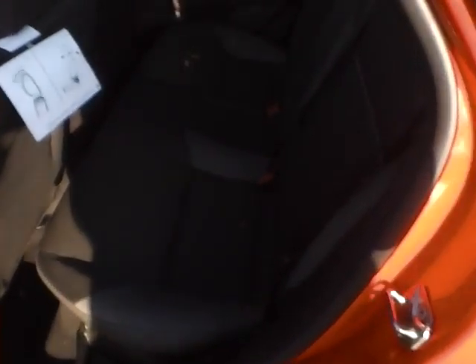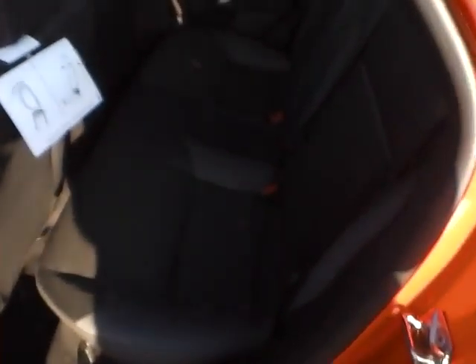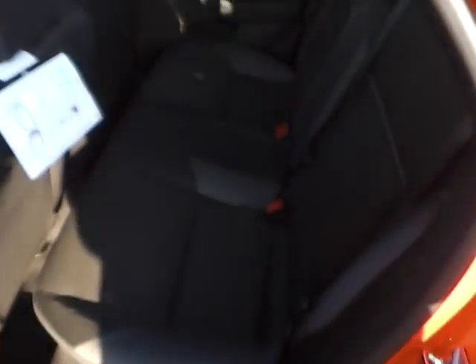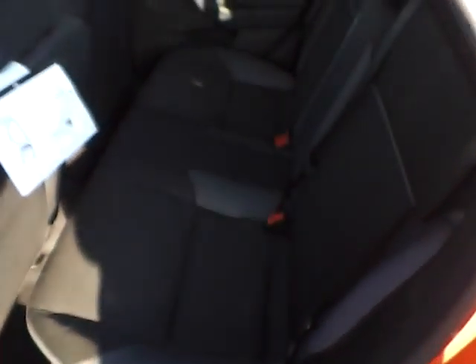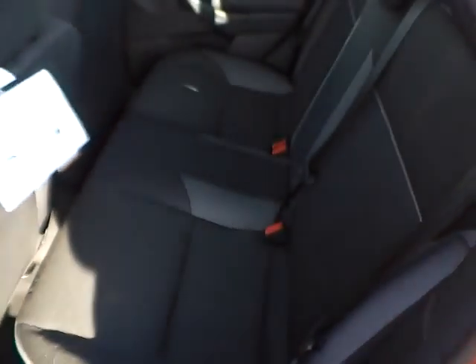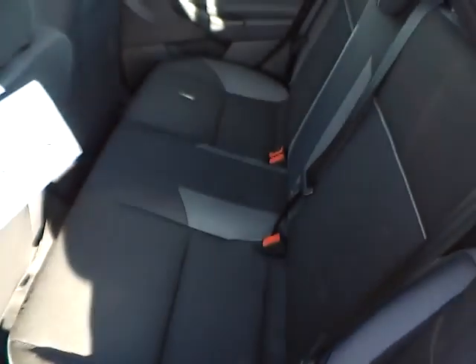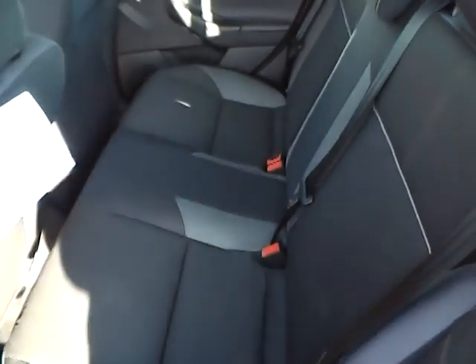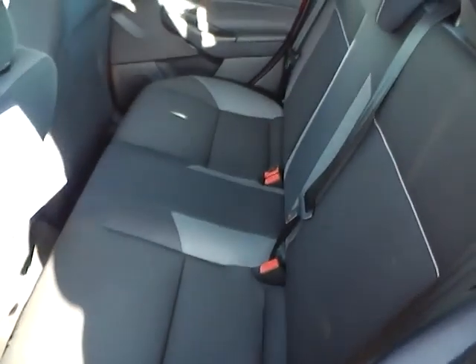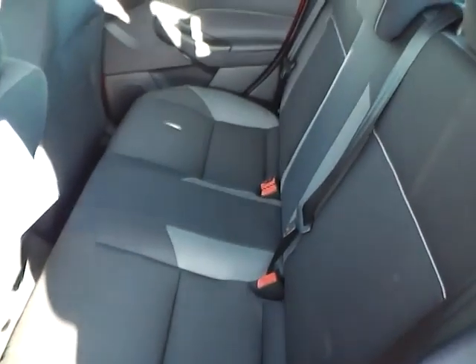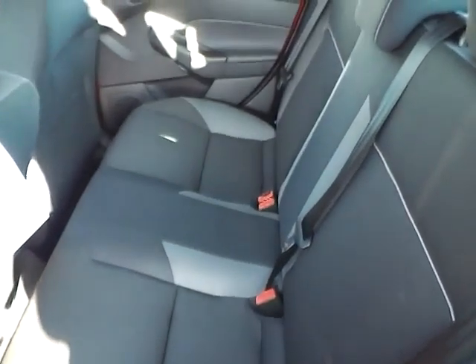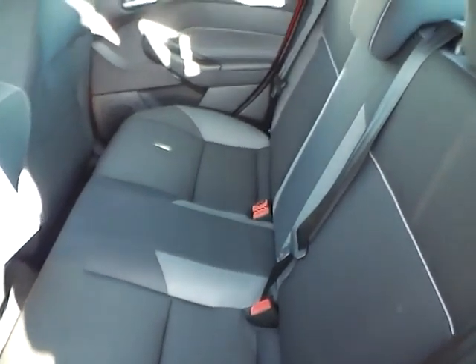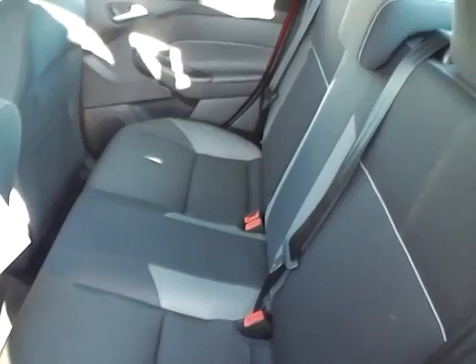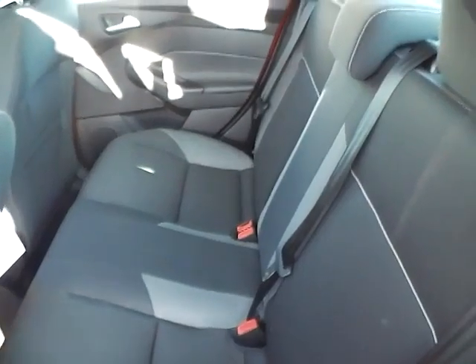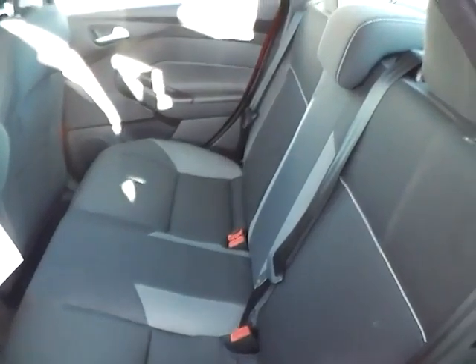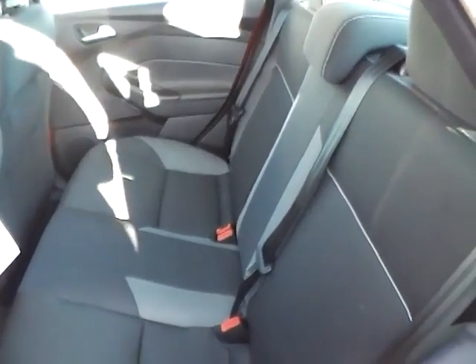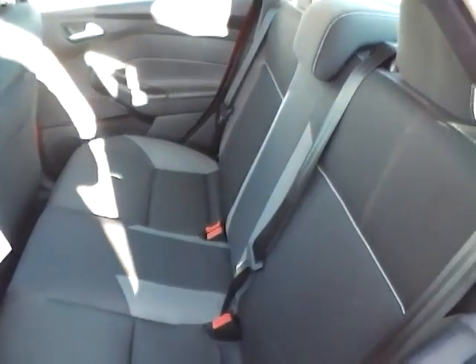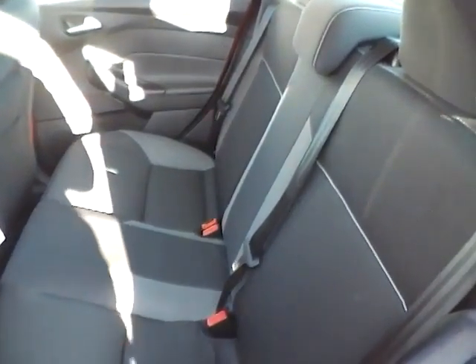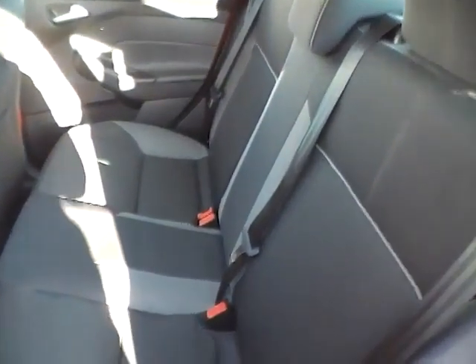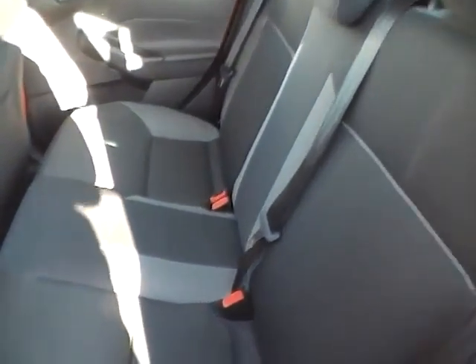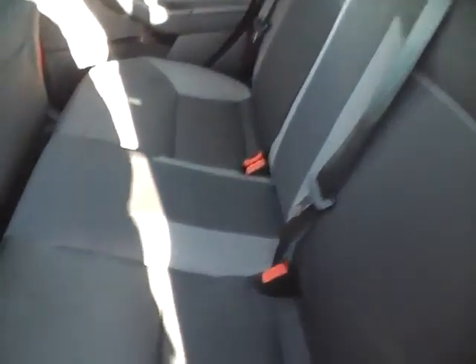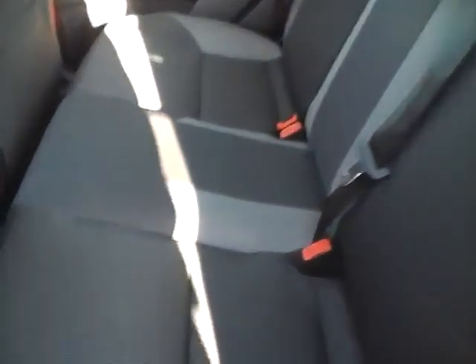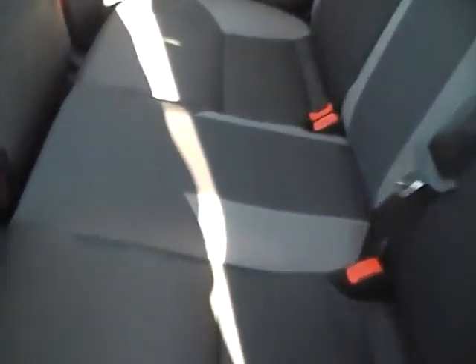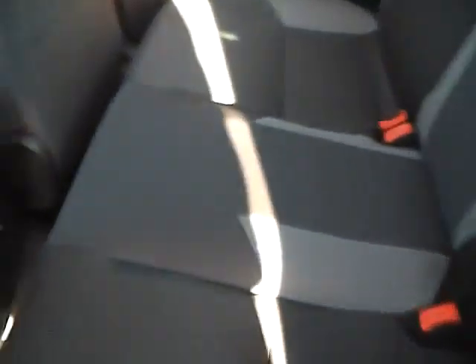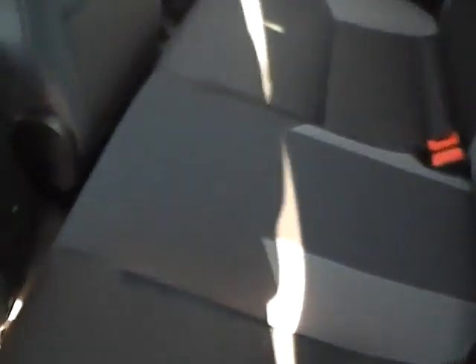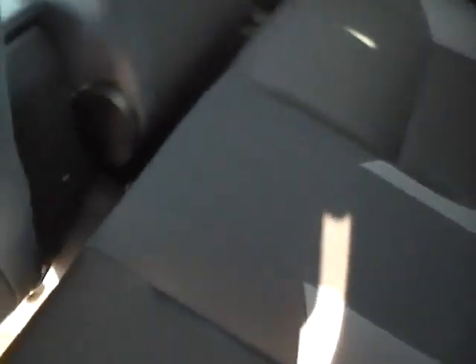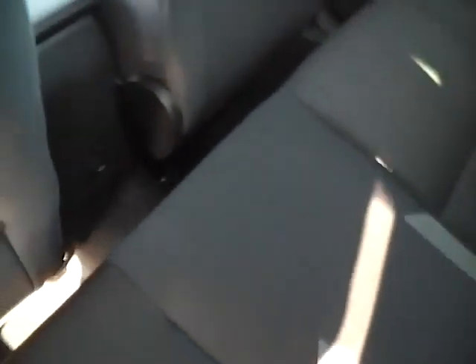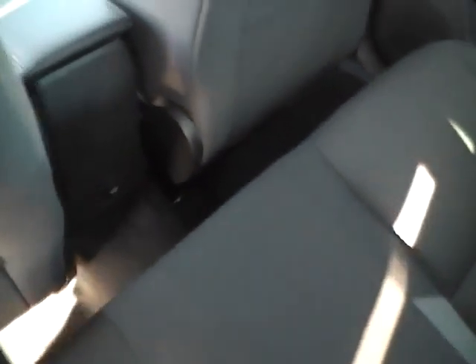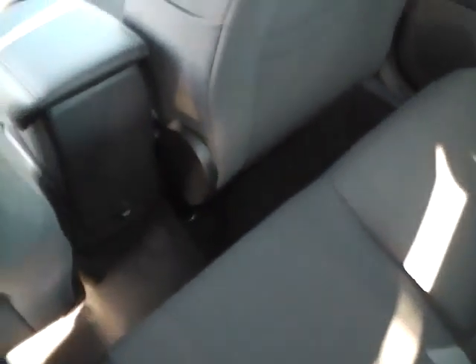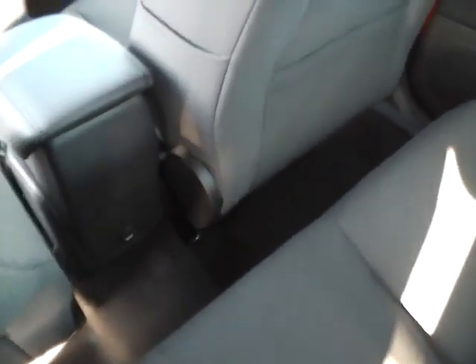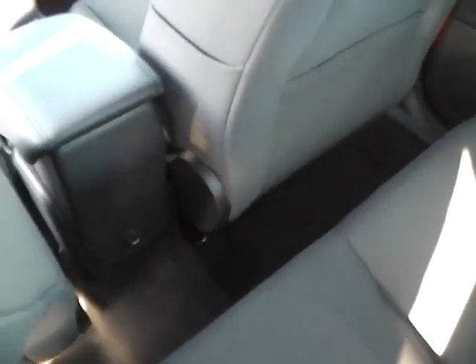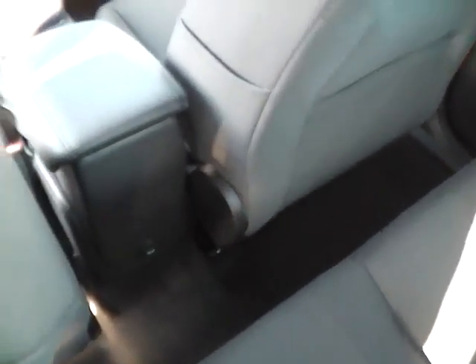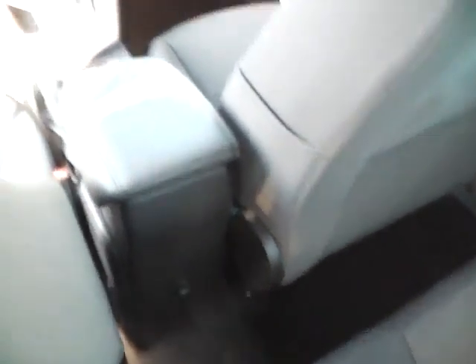Rear bench seating, also folding, with traditional trunk space. Rear power outlet.